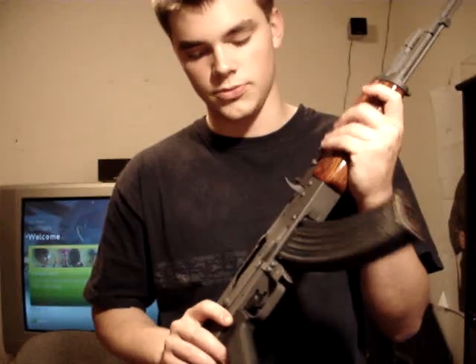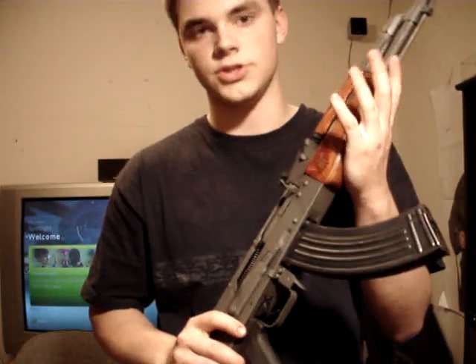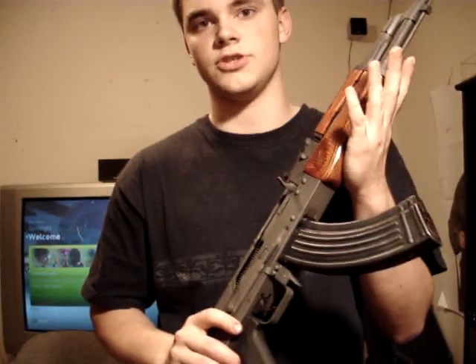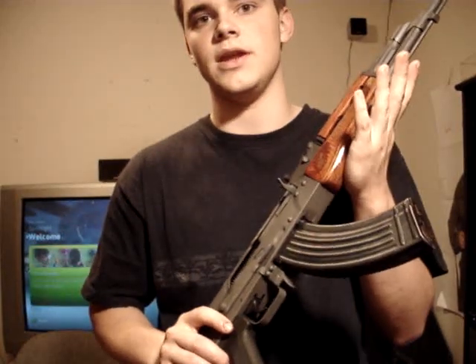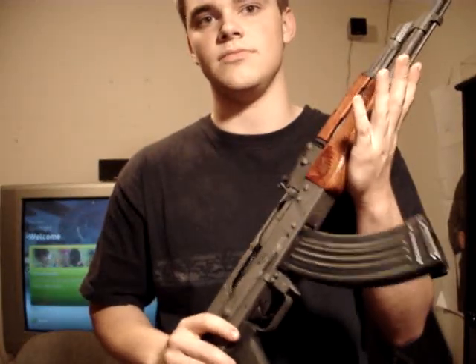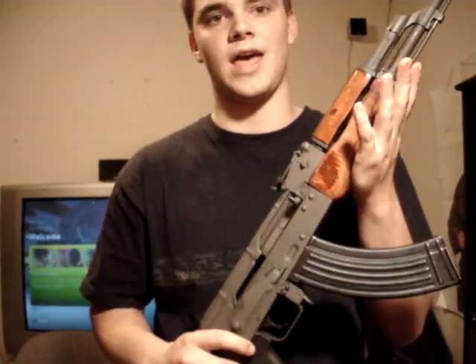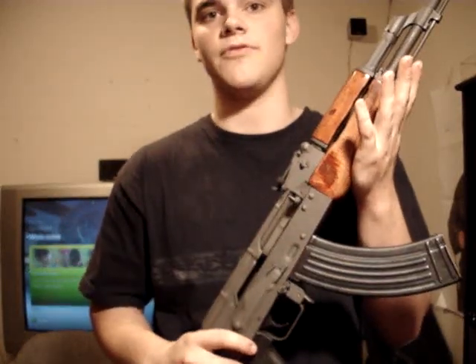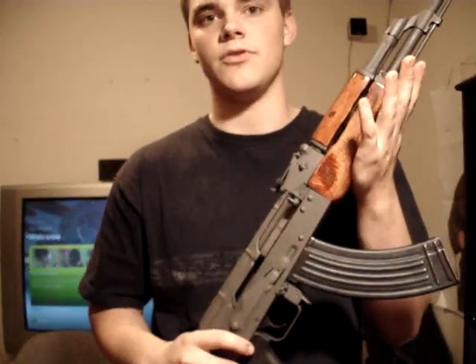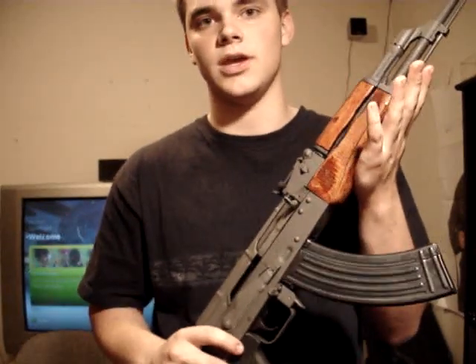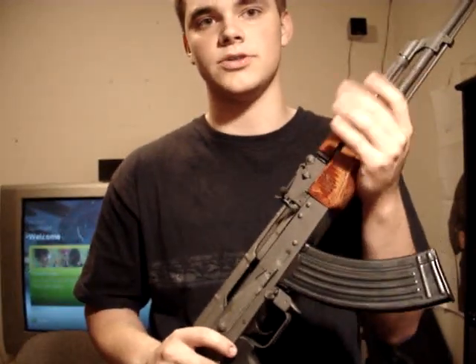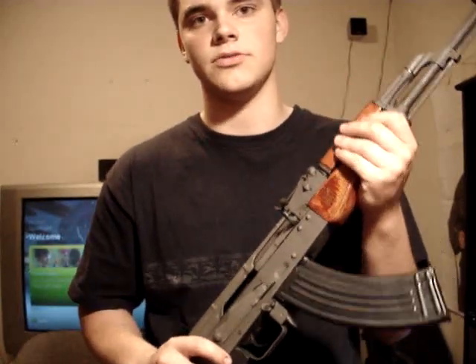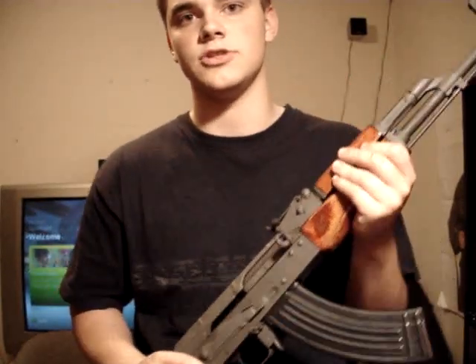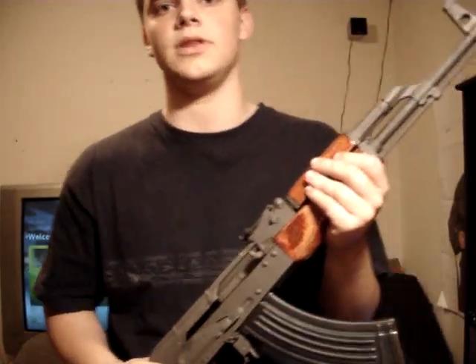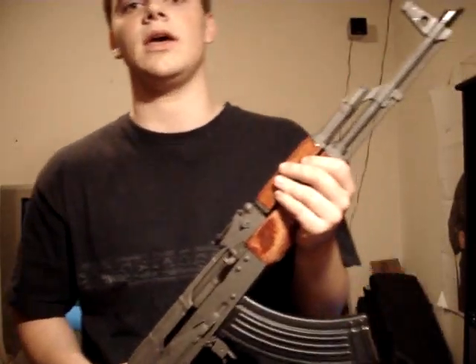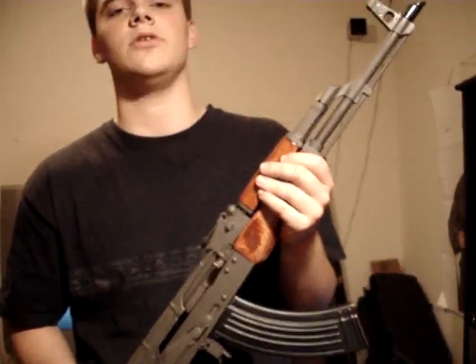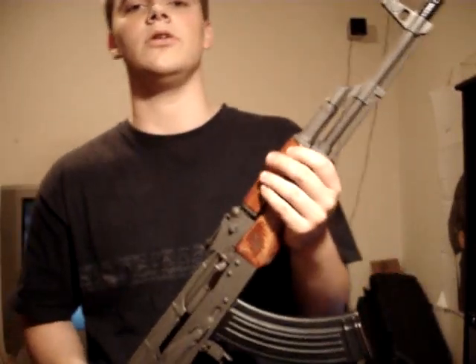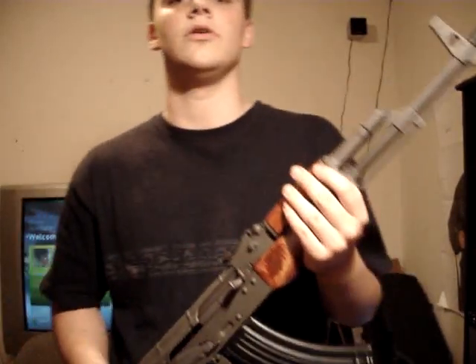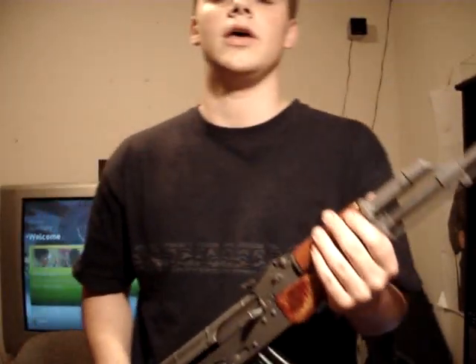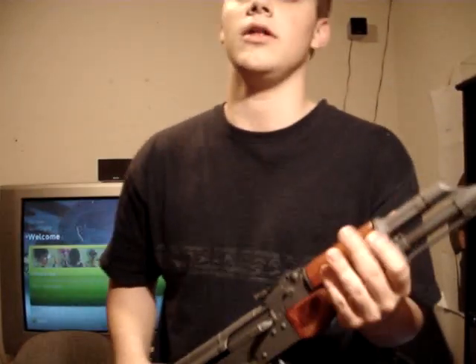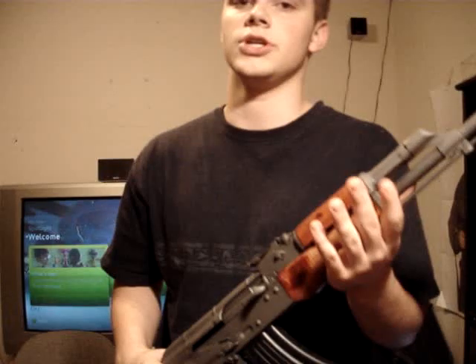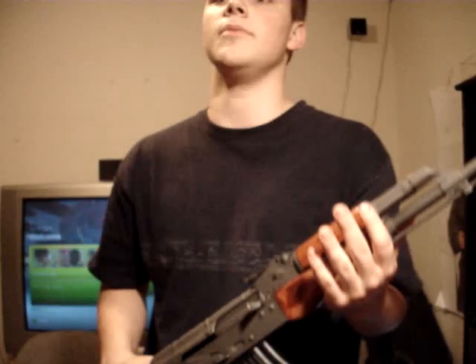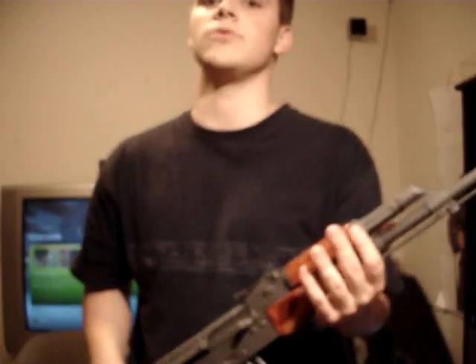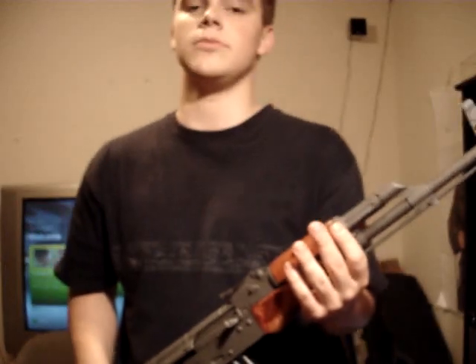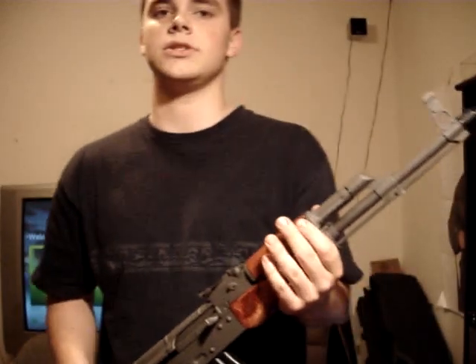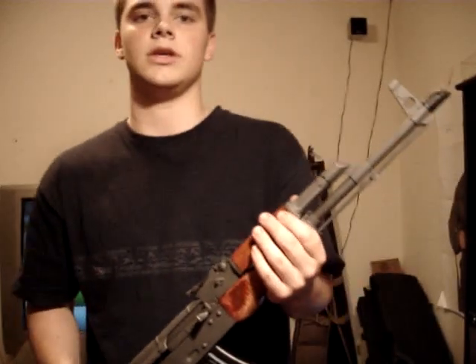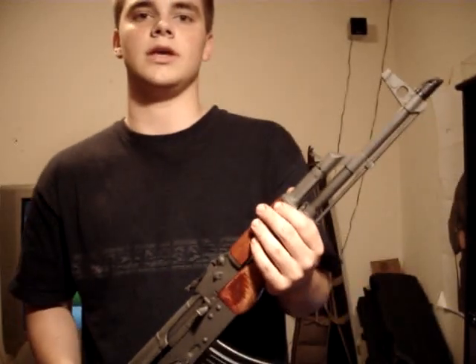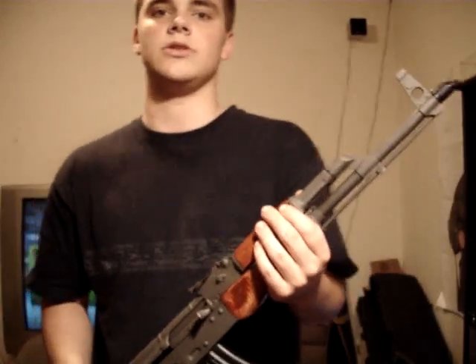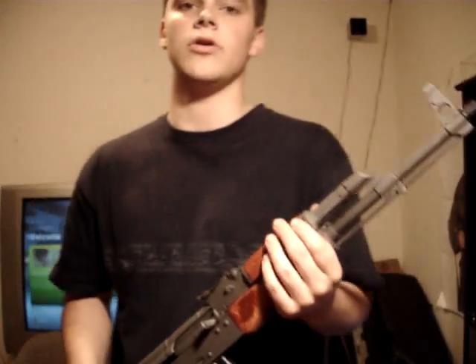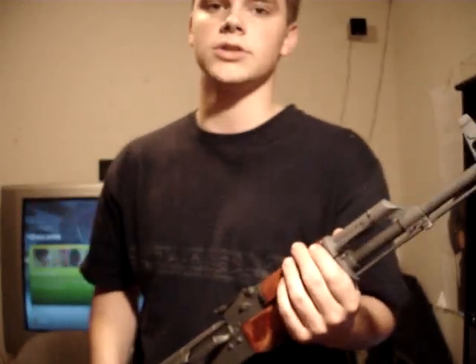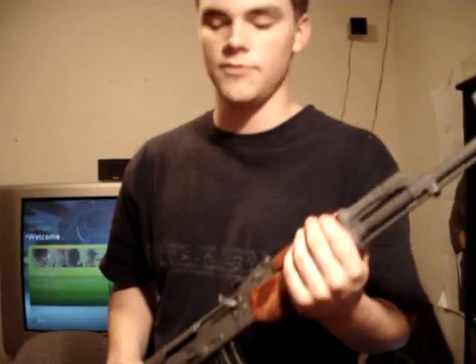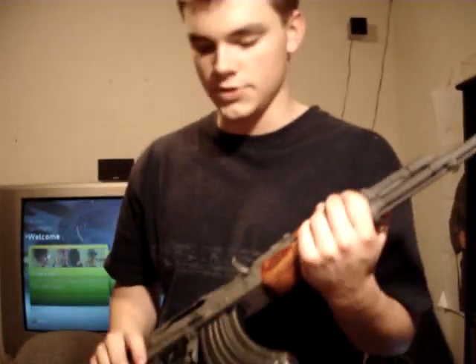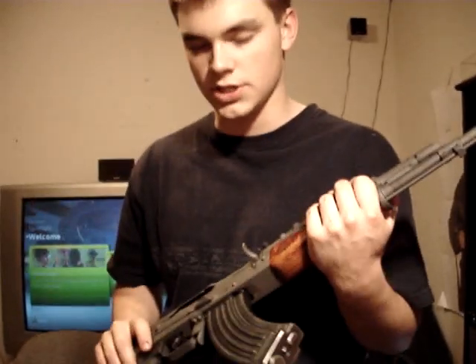Just because they're made in Africa doesn't mean they can't be good. China makes one of the best AKs — the Type 56. That's a fantastic AK.